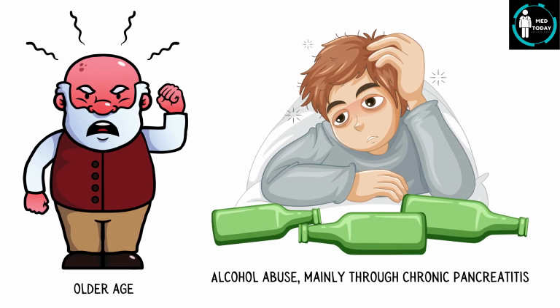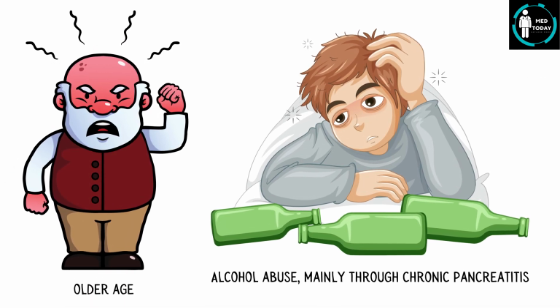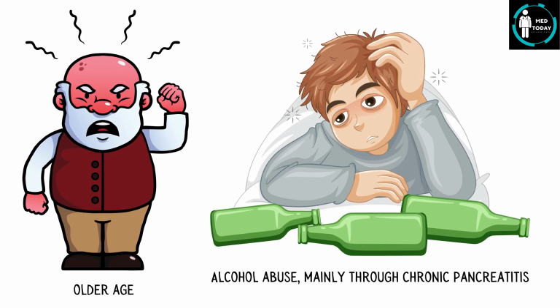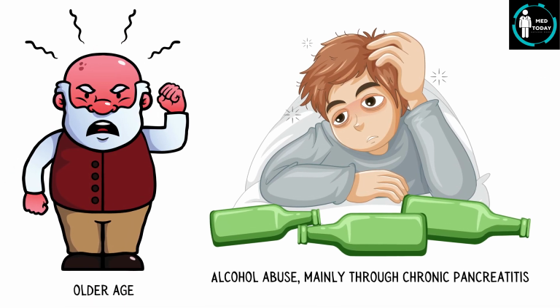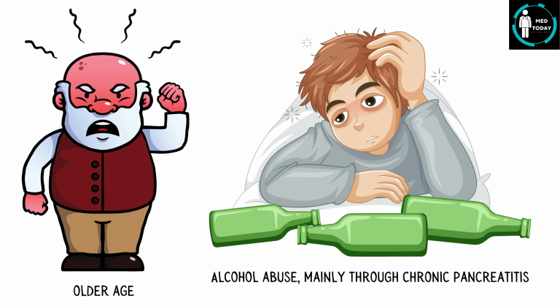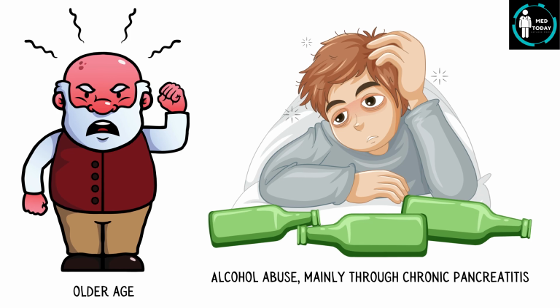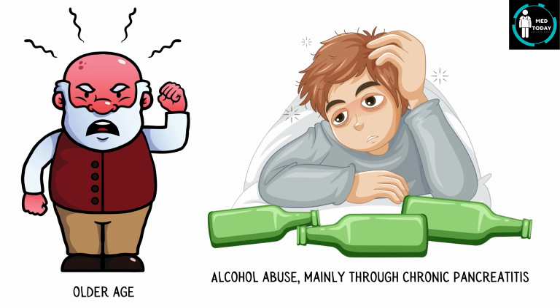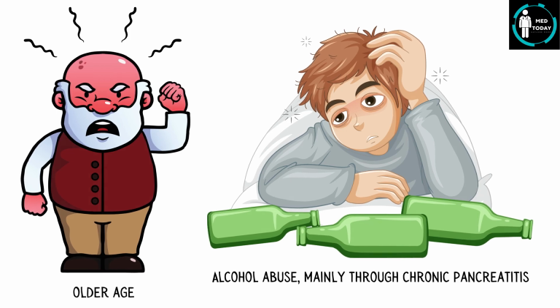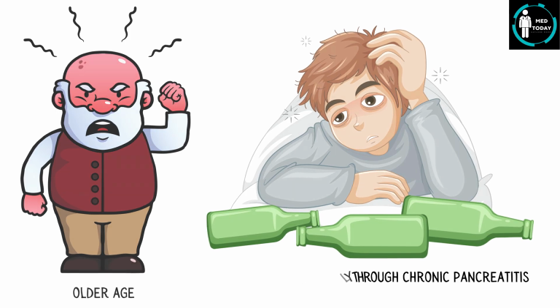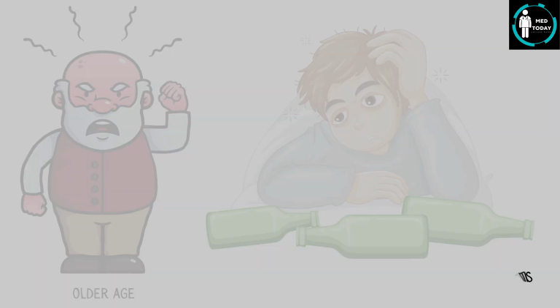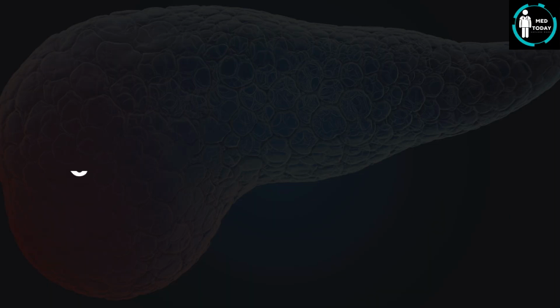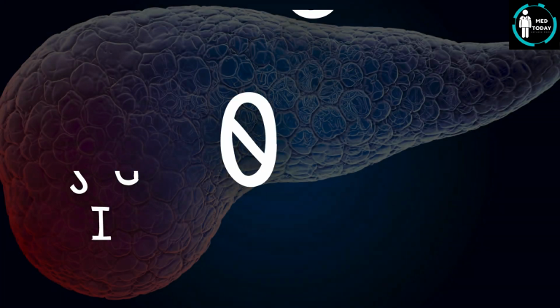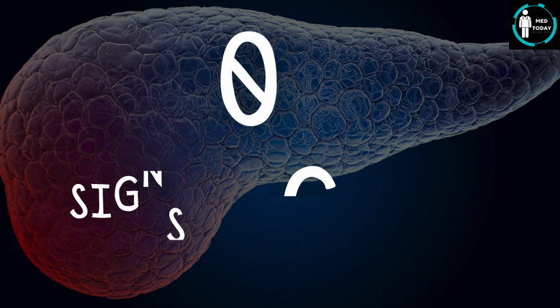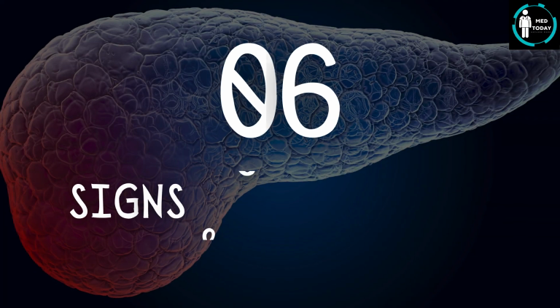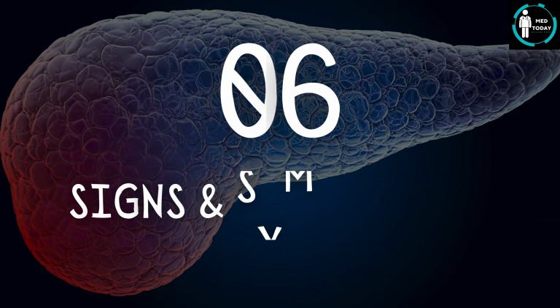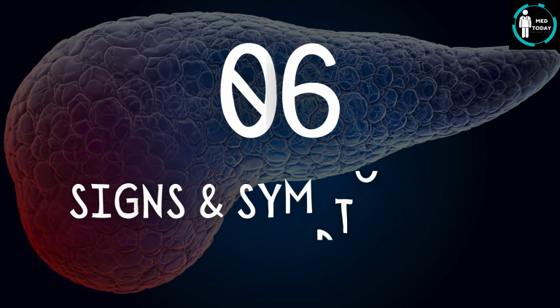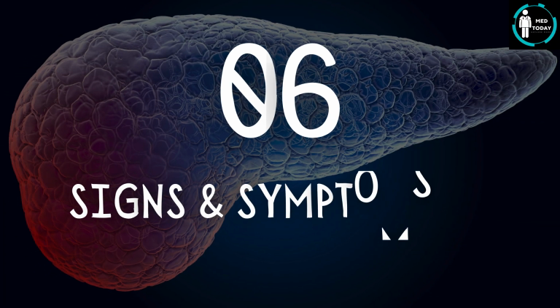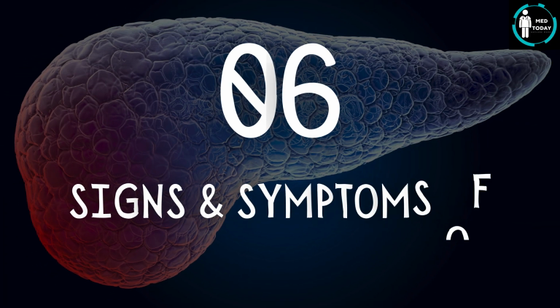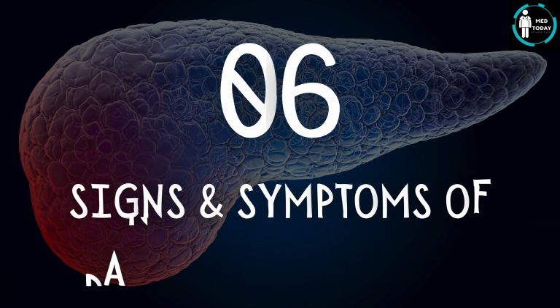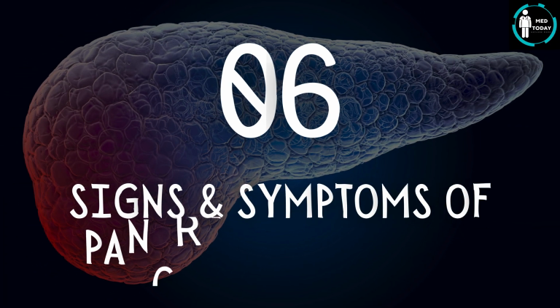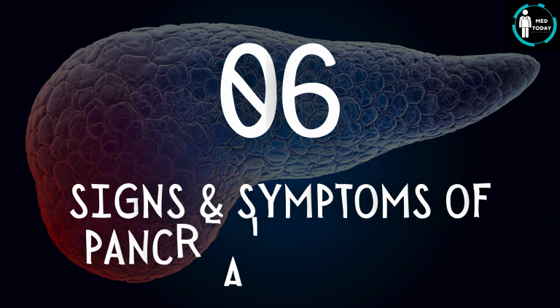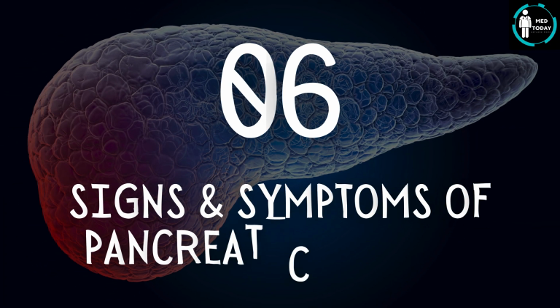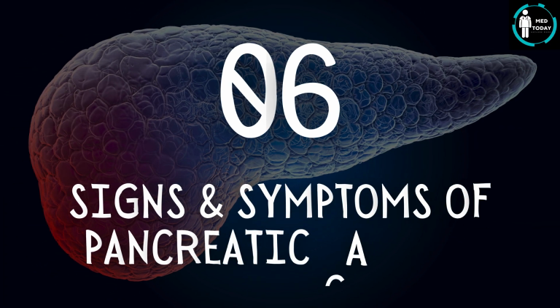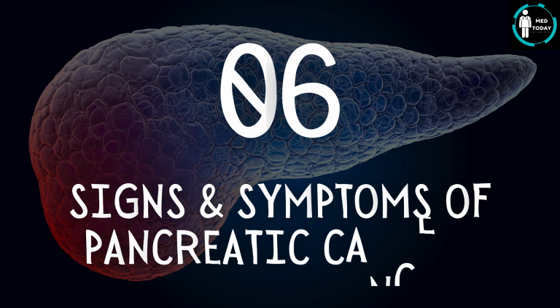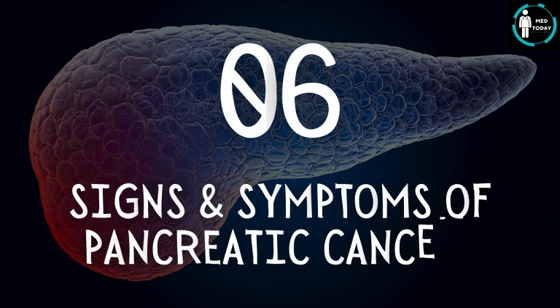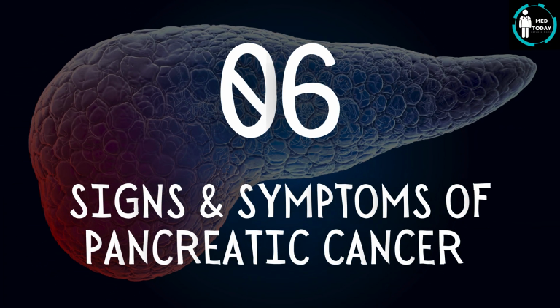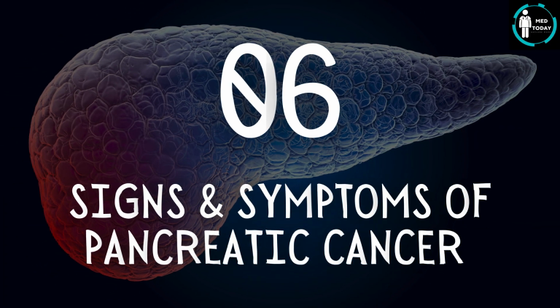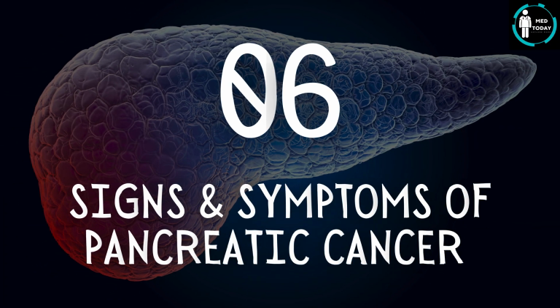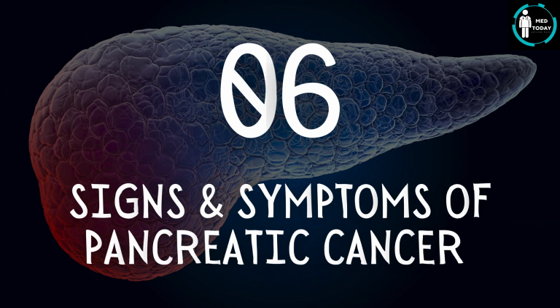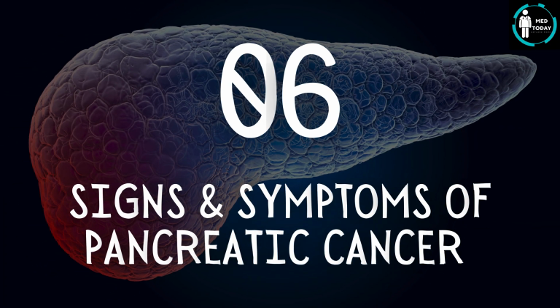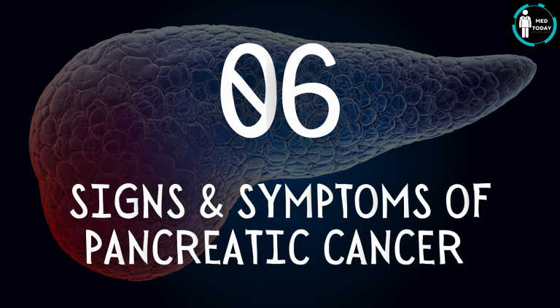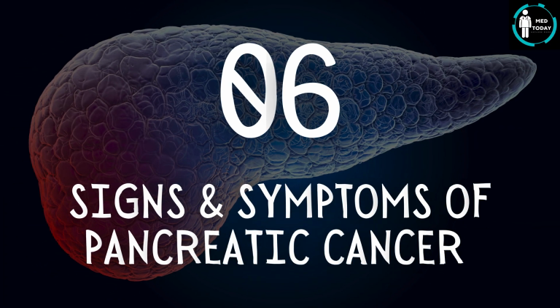In this video, I discuss 6 signs and symptoms of pancreatic cancer along with their pathological basis.